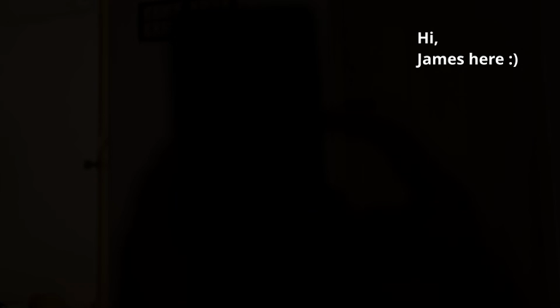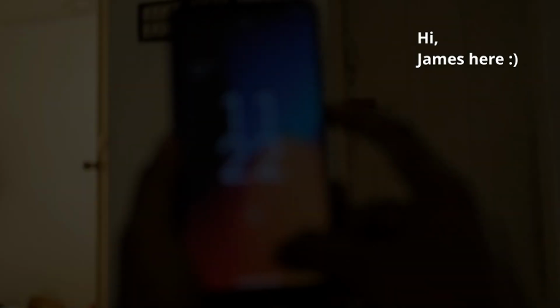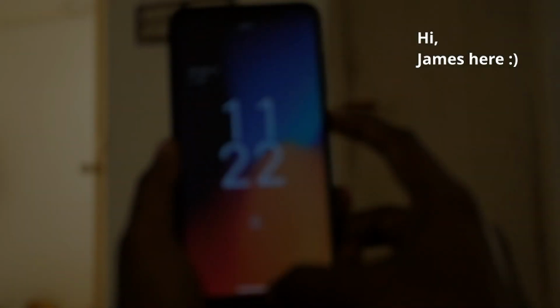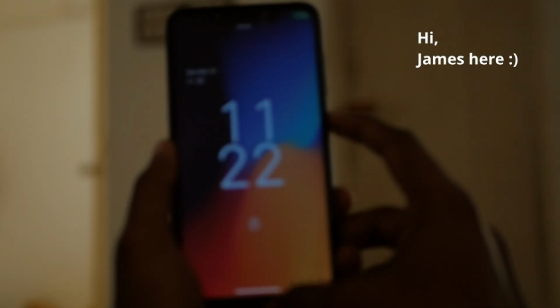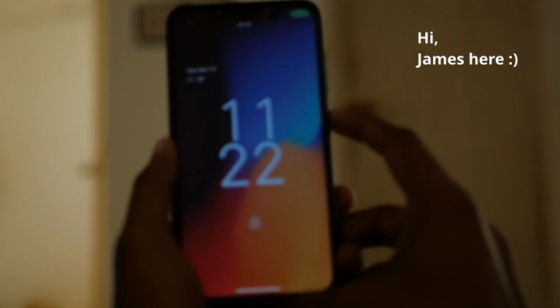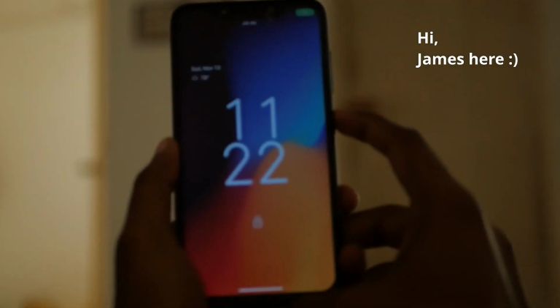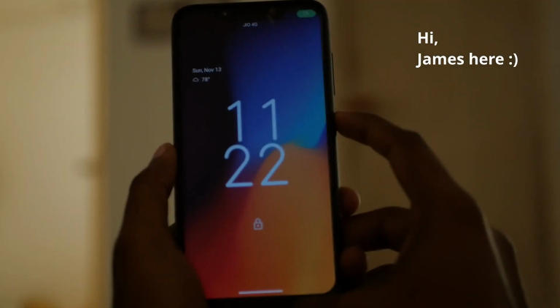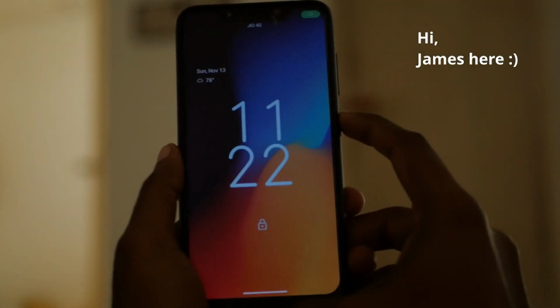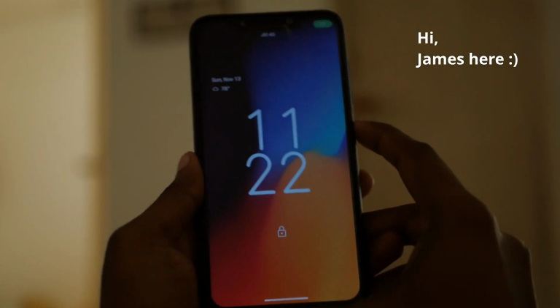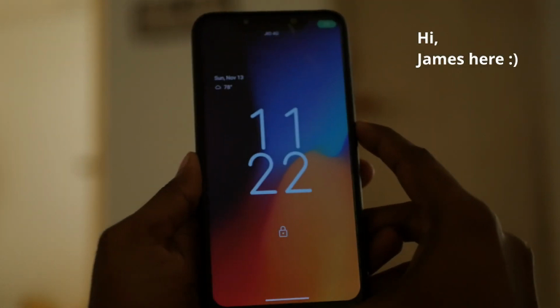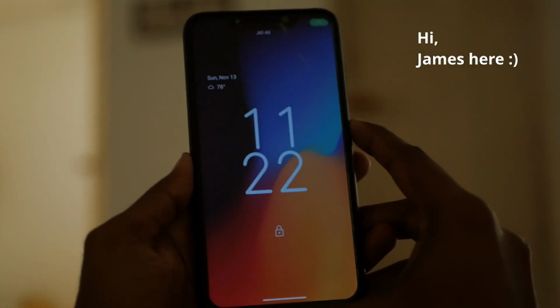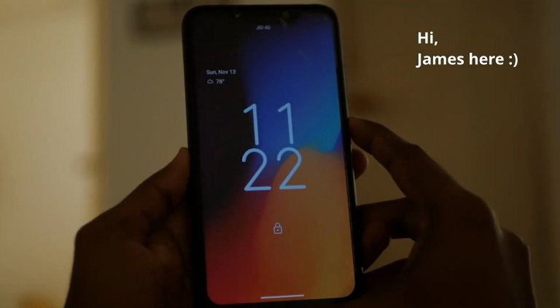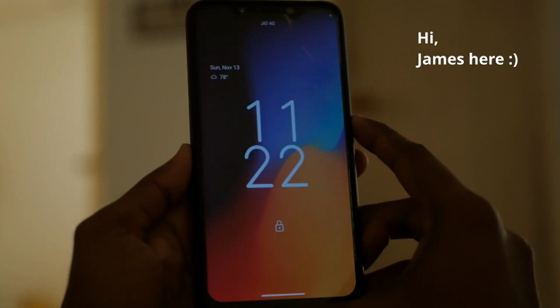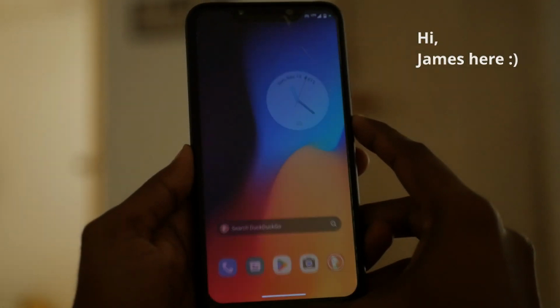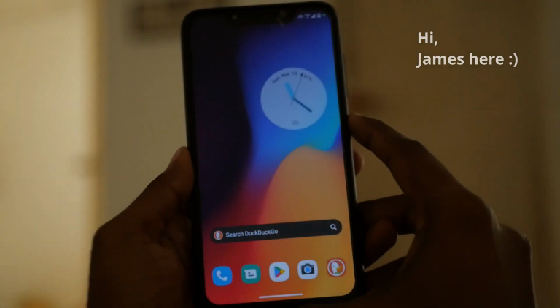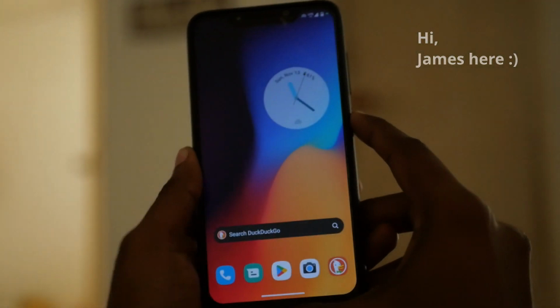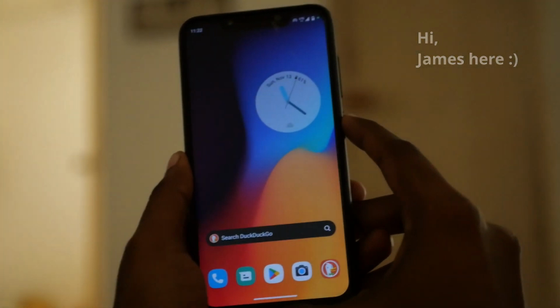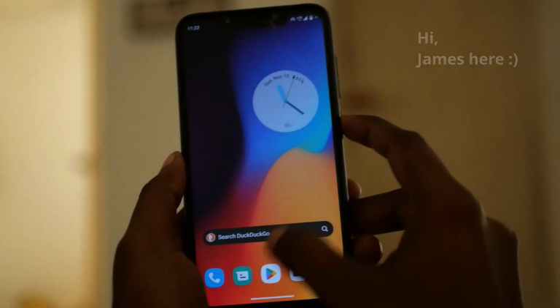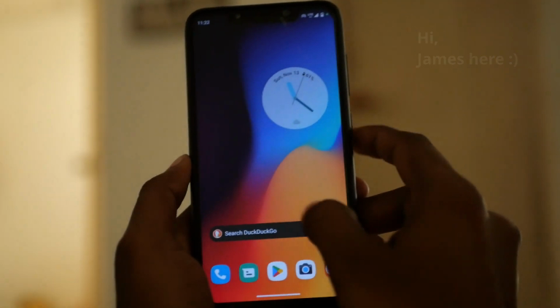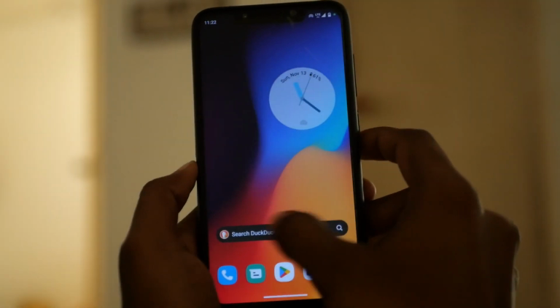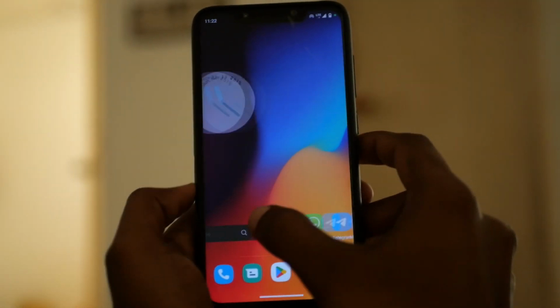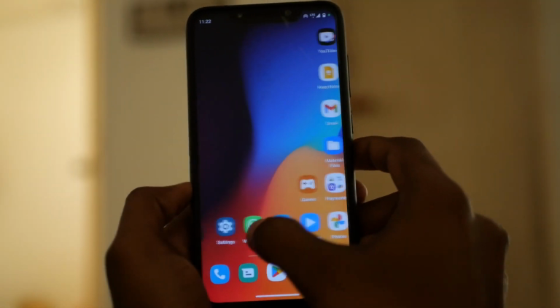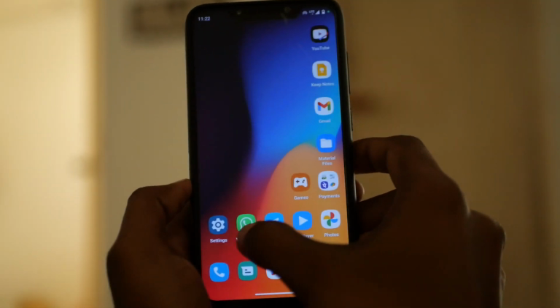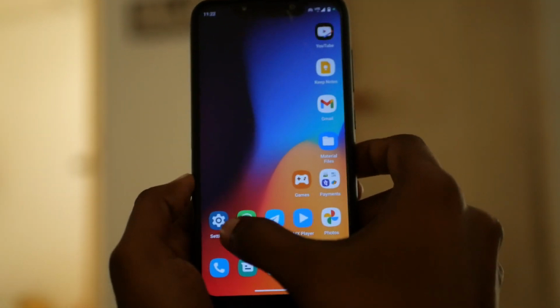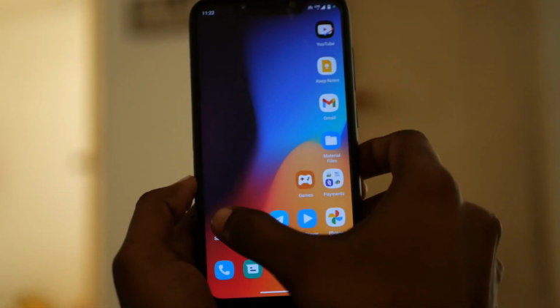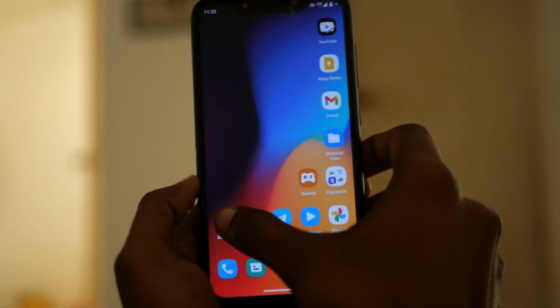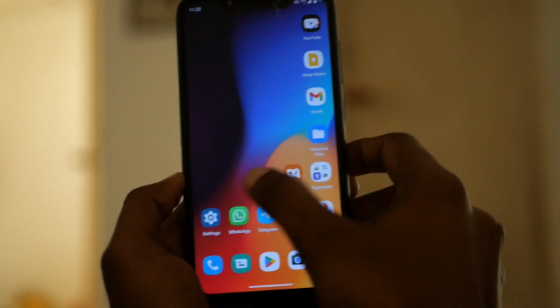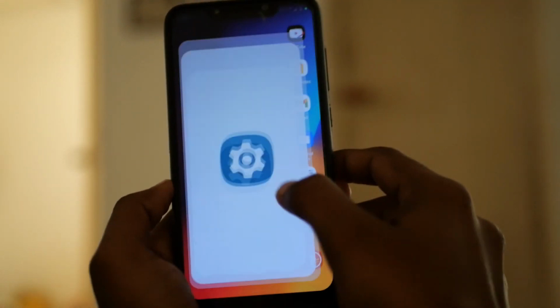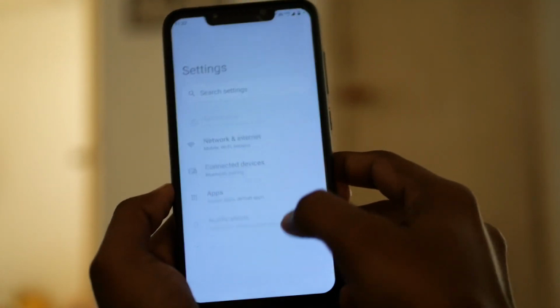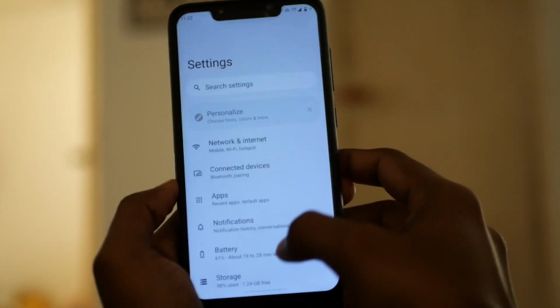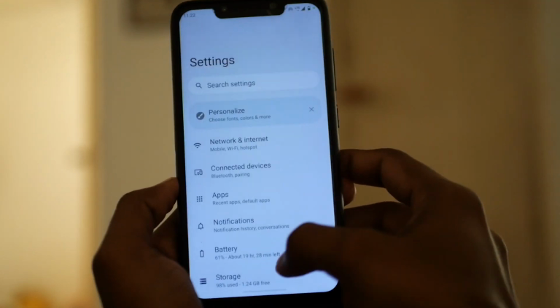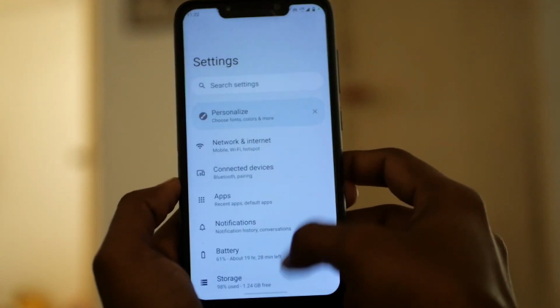Hello there guys, James here. This is my usage experience of Motorola's MyUI port for the Poco F1.